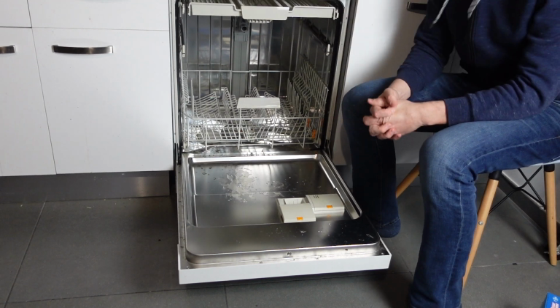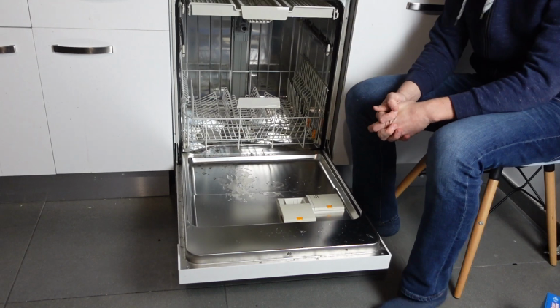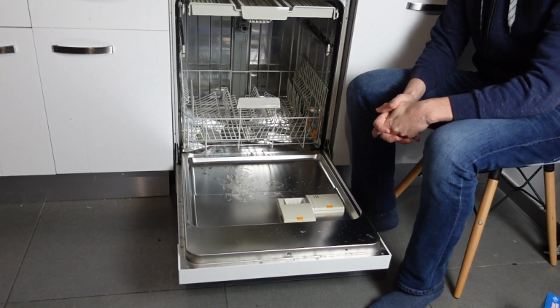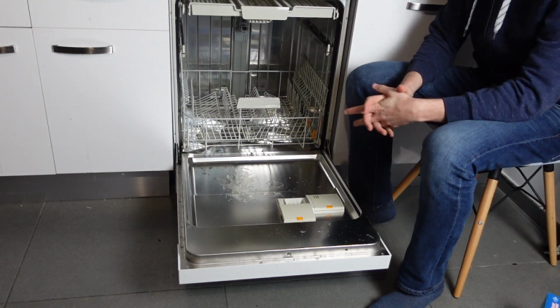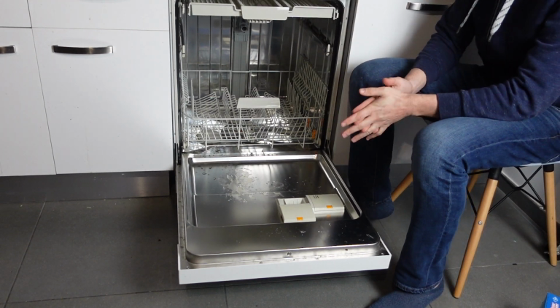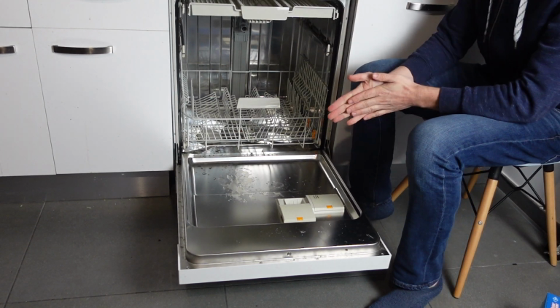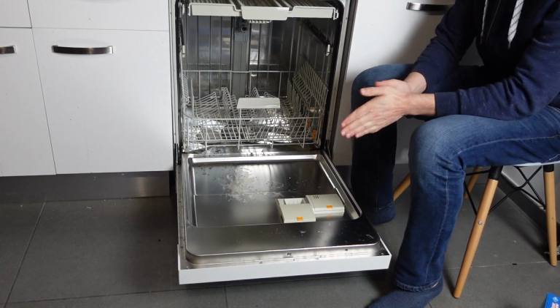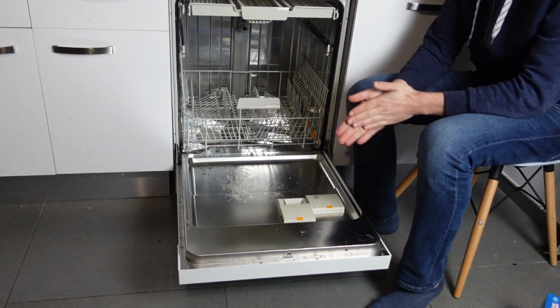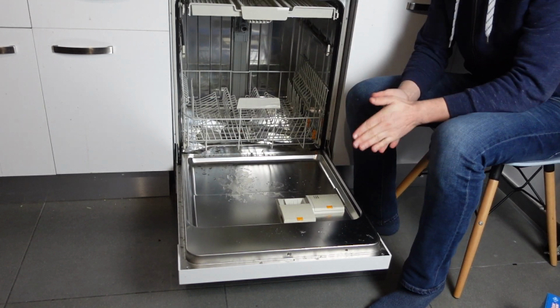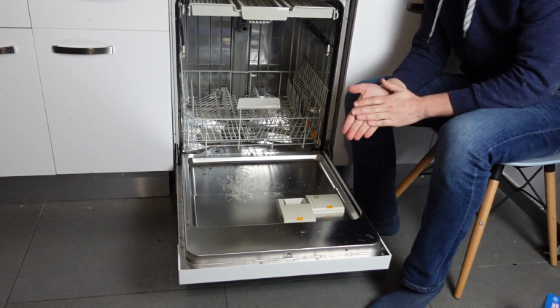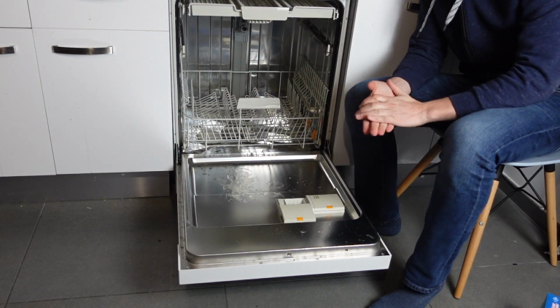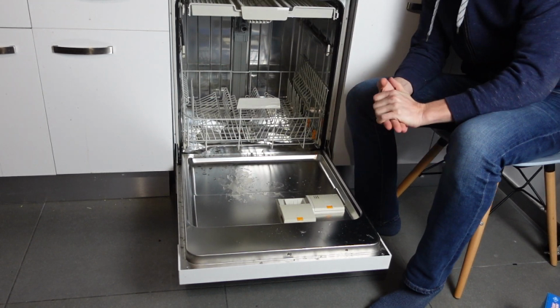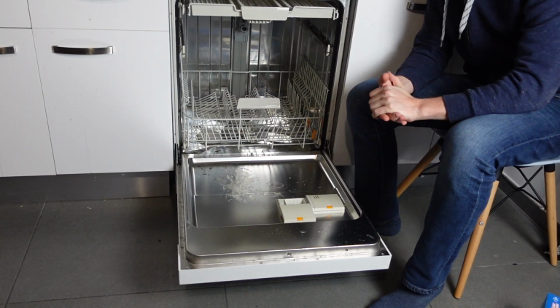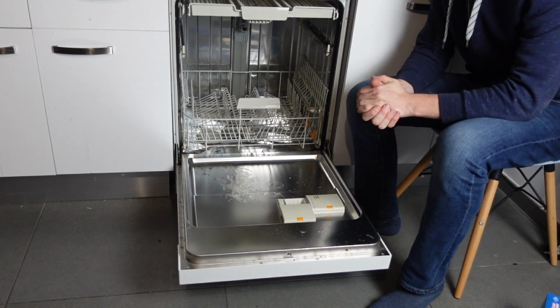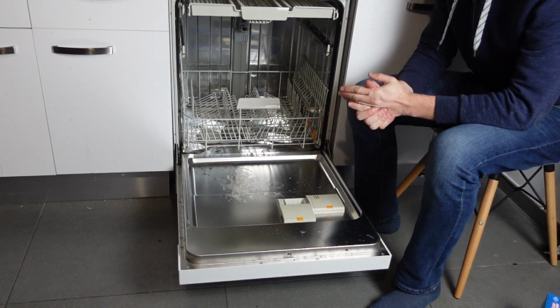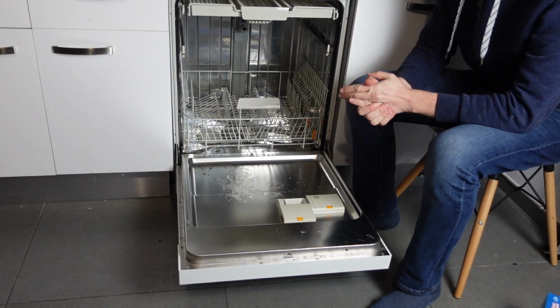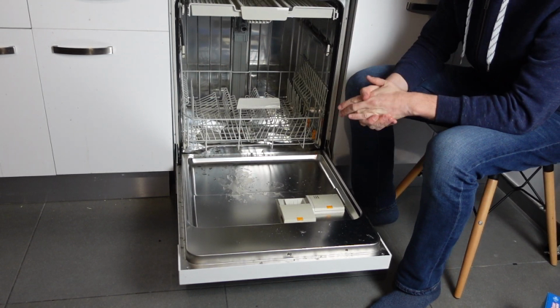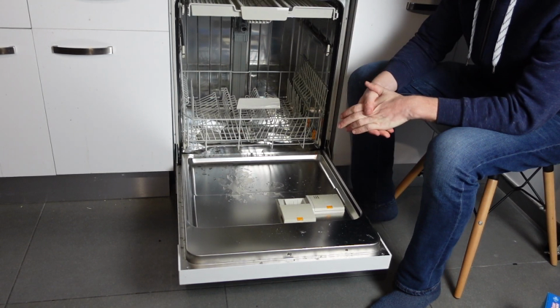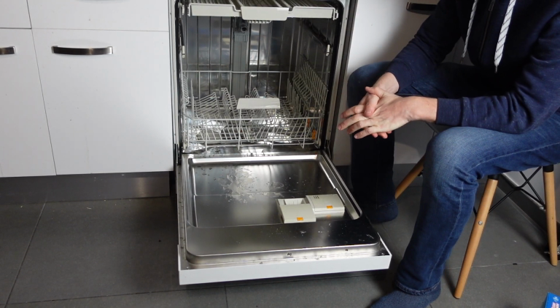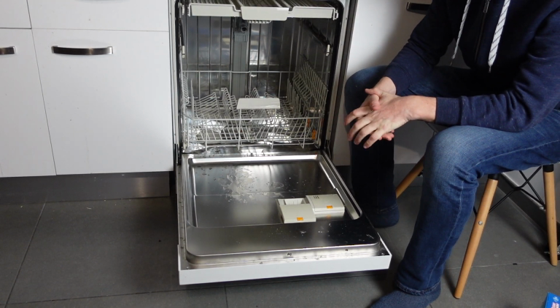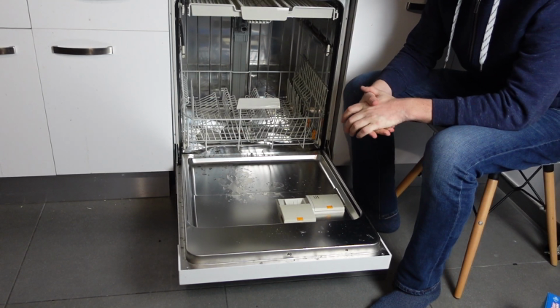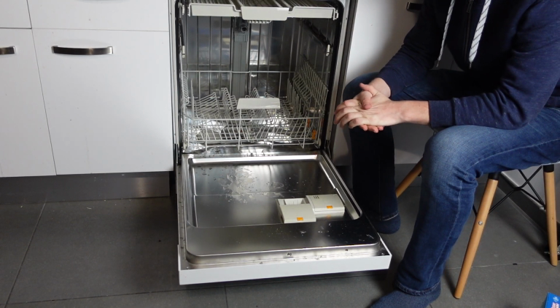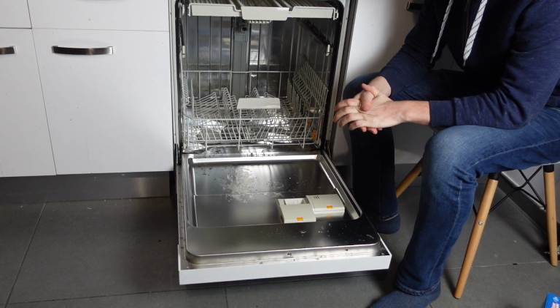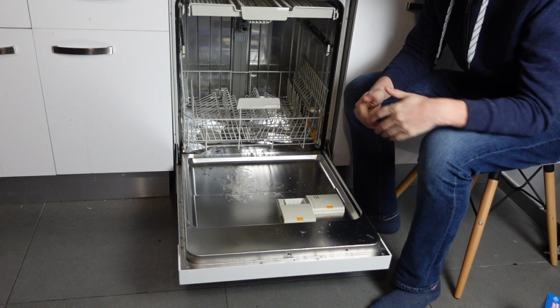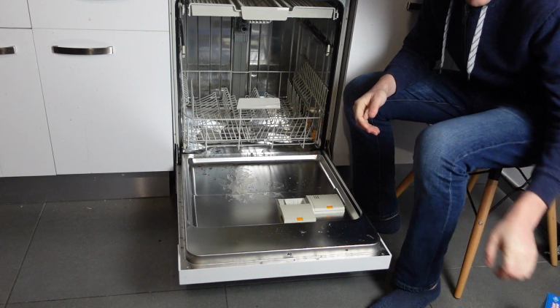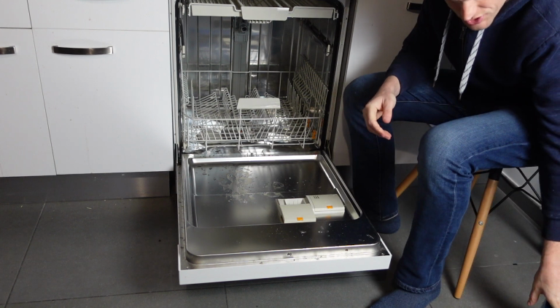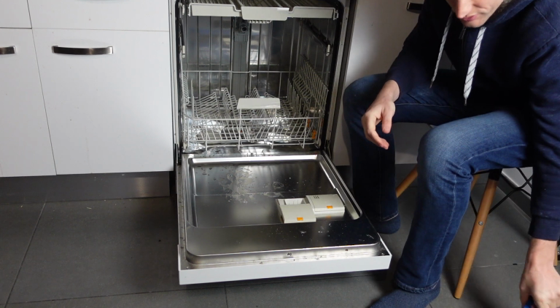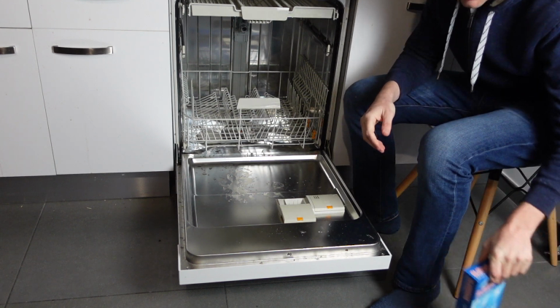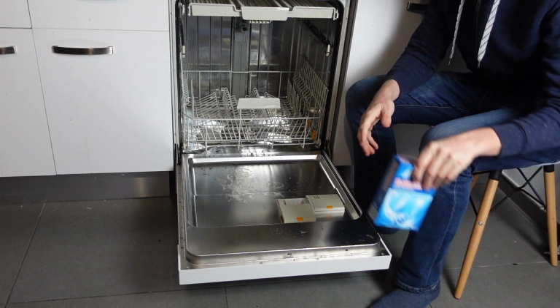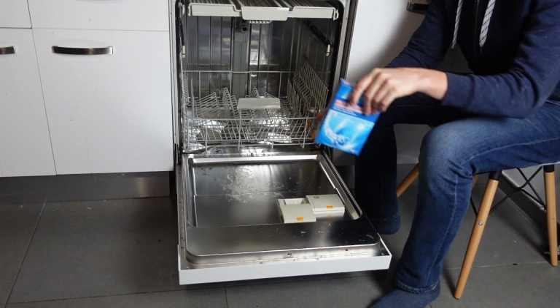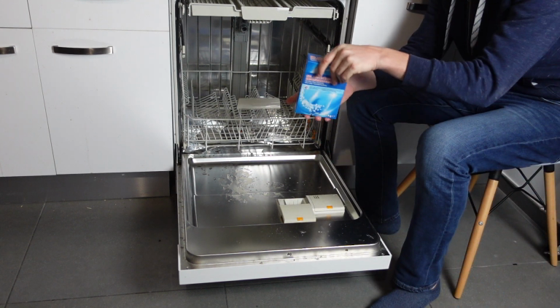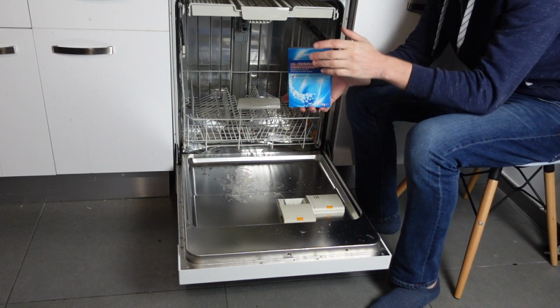Hey everybody. This is a quick video to show you how to add dishwasher salt to your Westinghouse dishwasher.